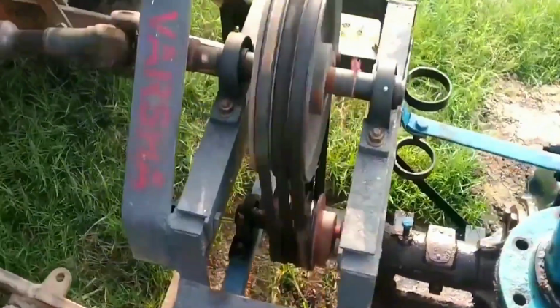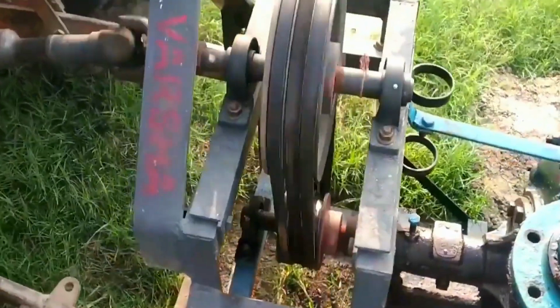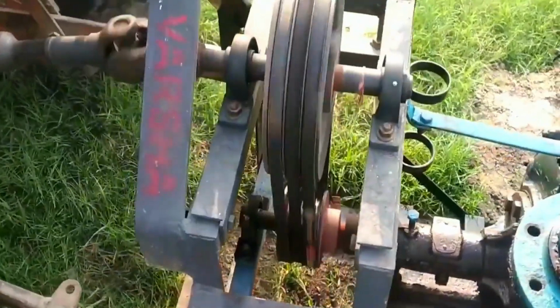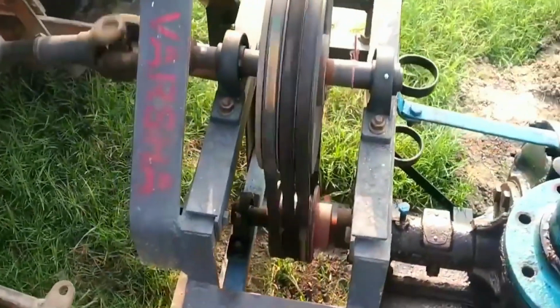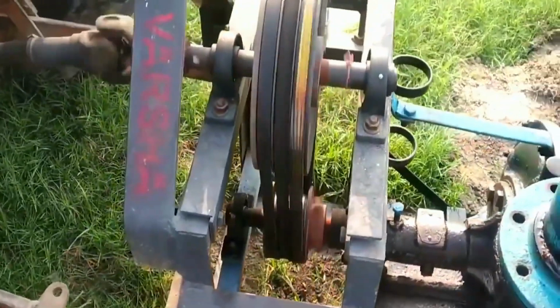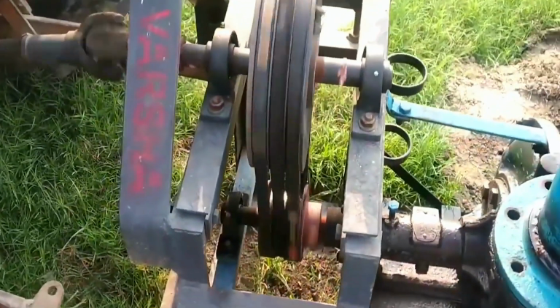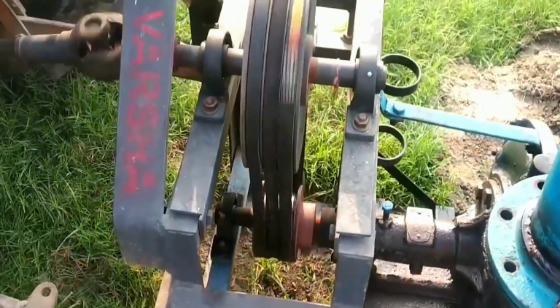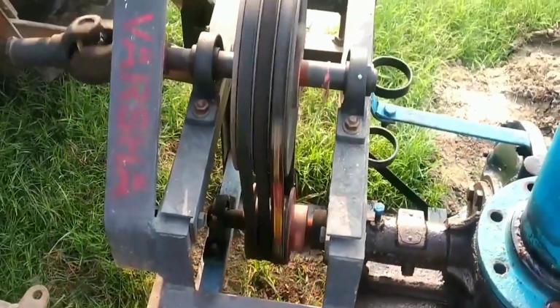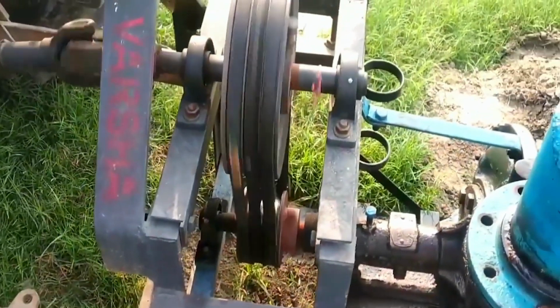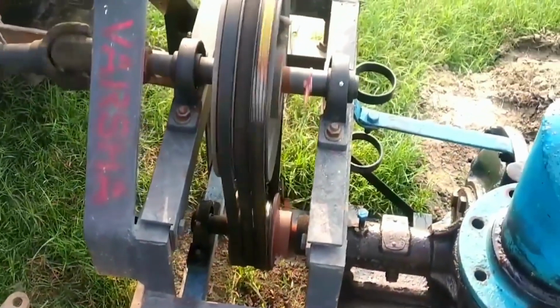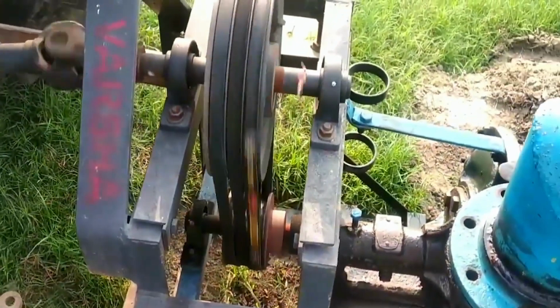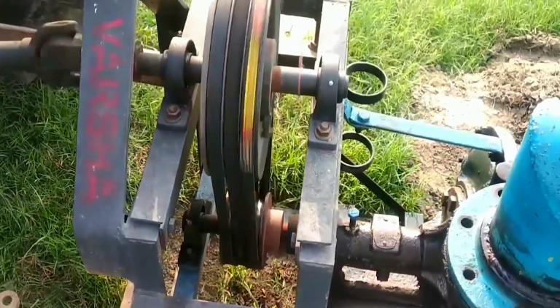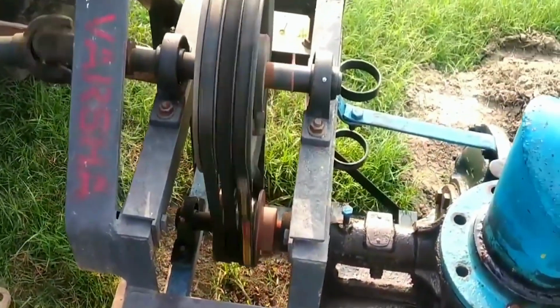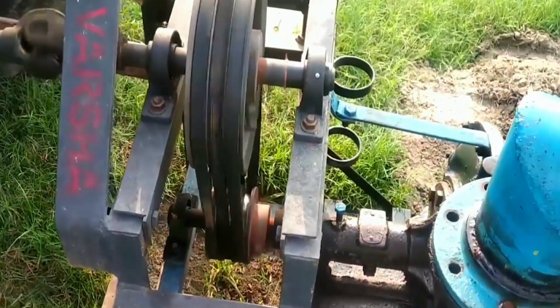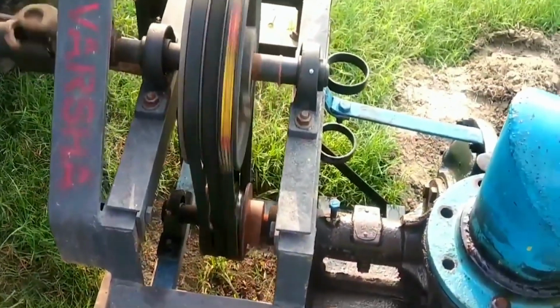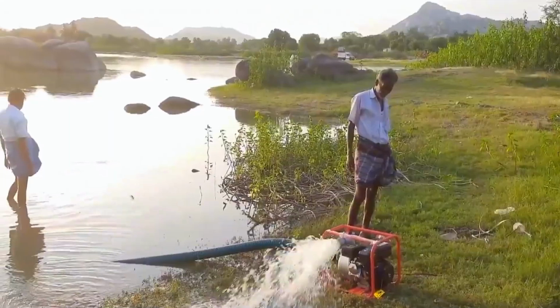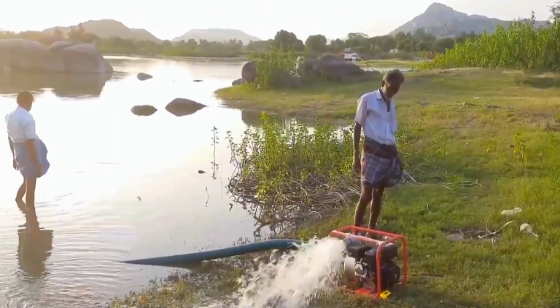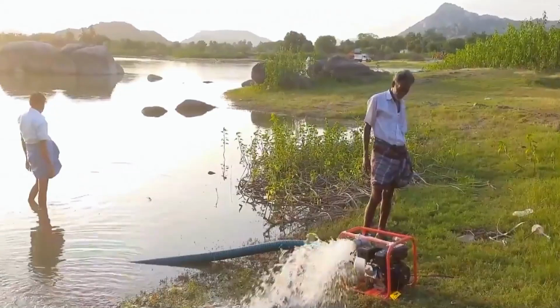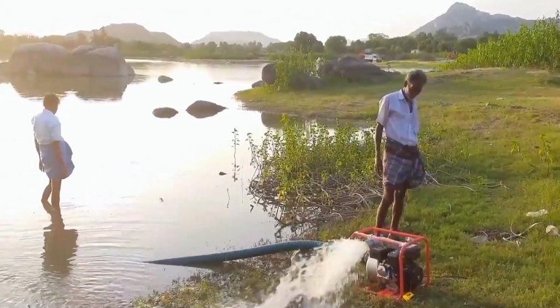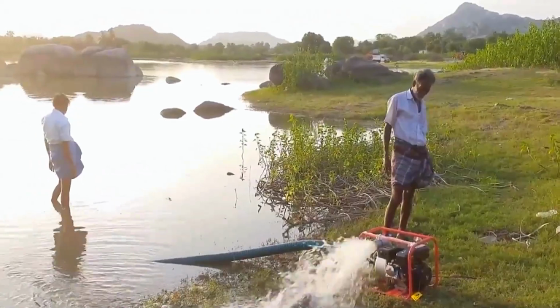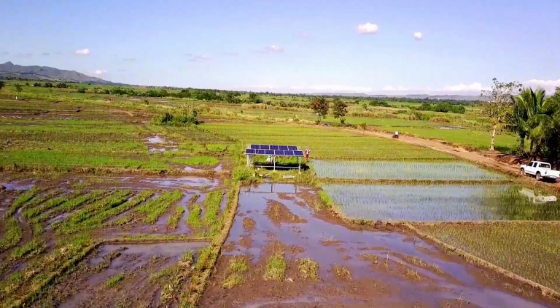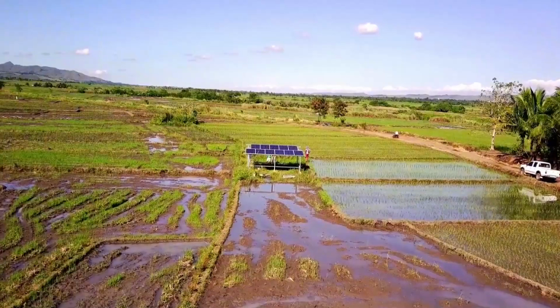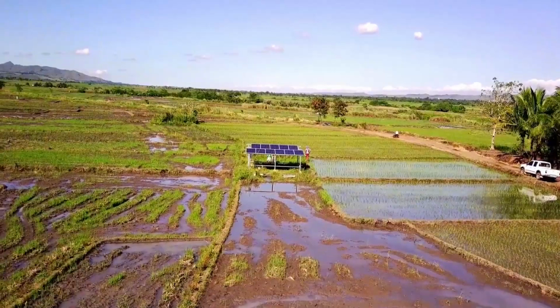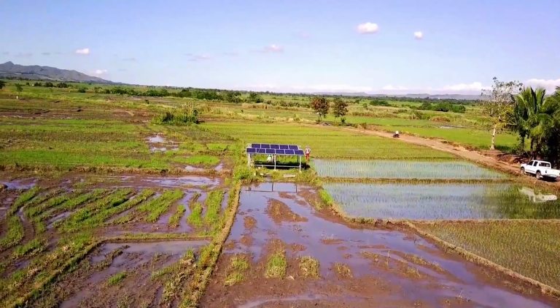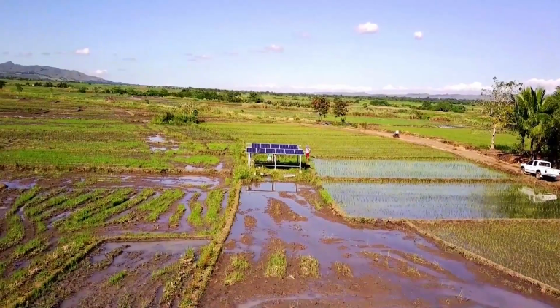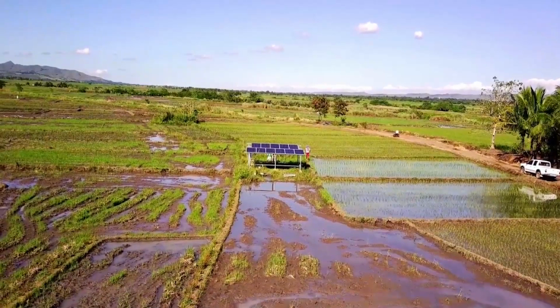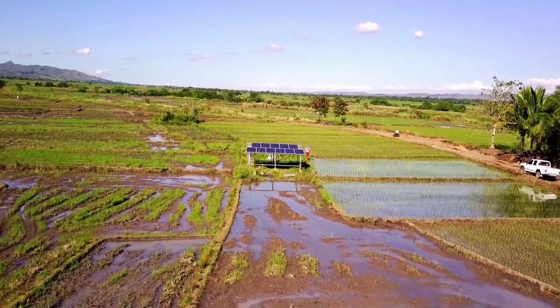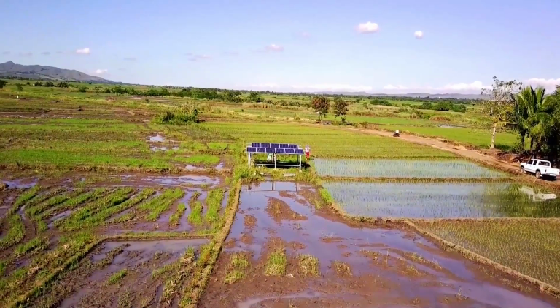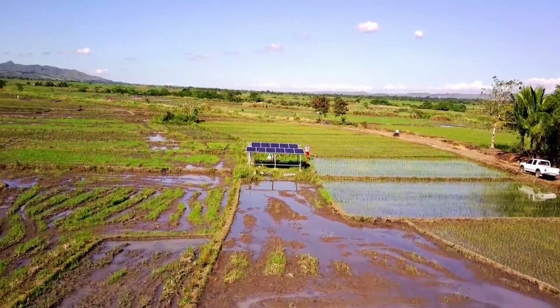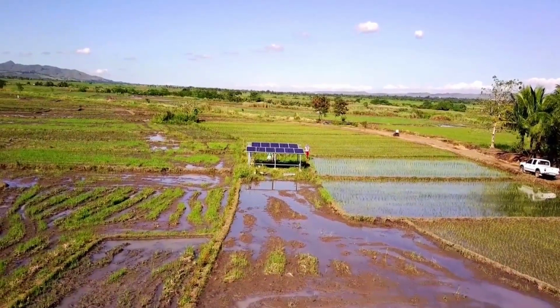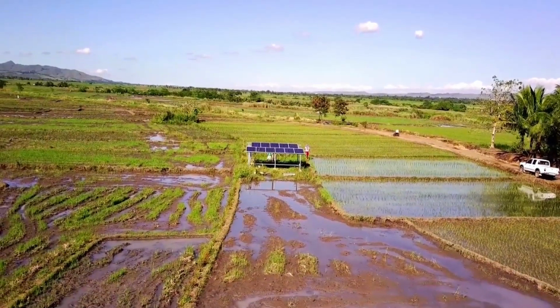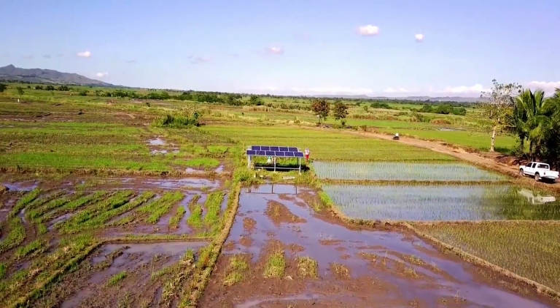The entire setup costs less than $2,000. During irrigation, he can water 20 acres in a single day.